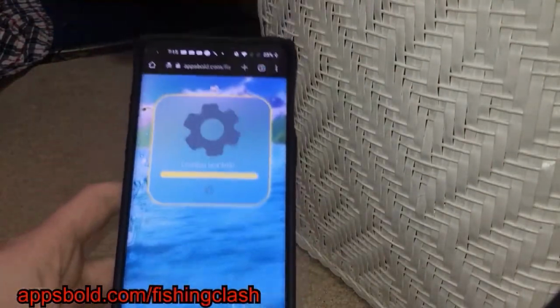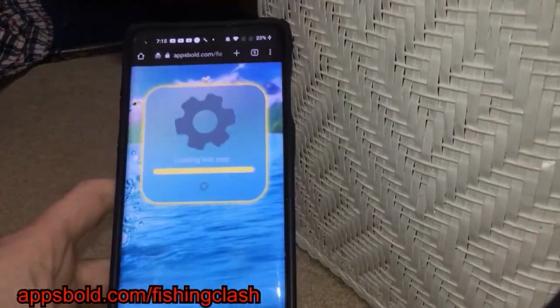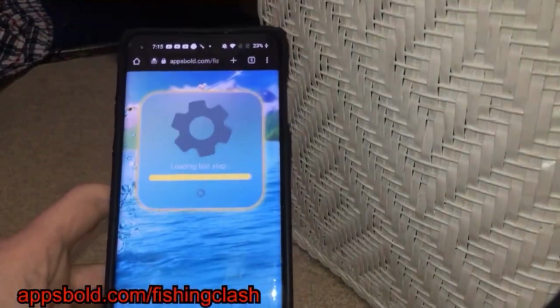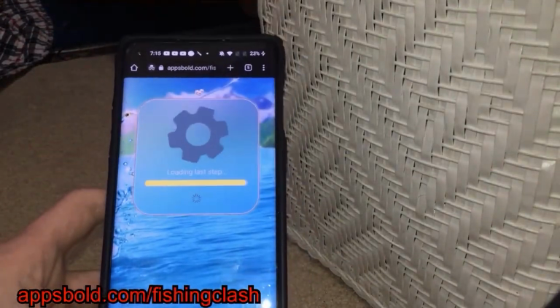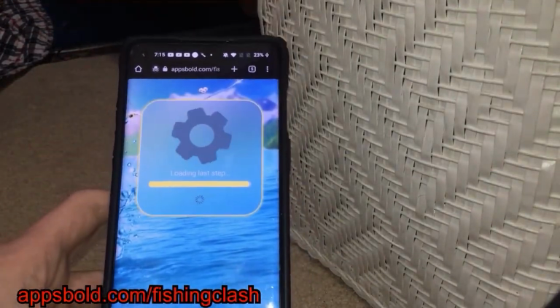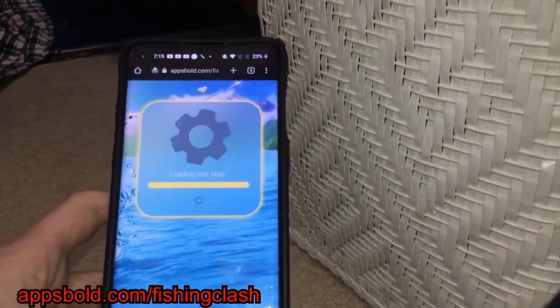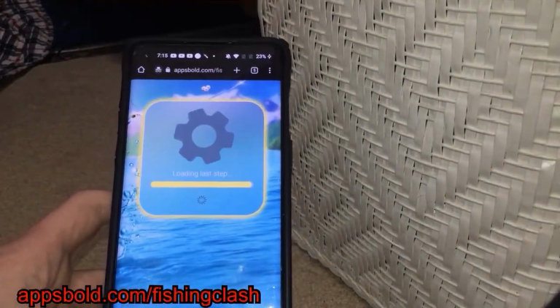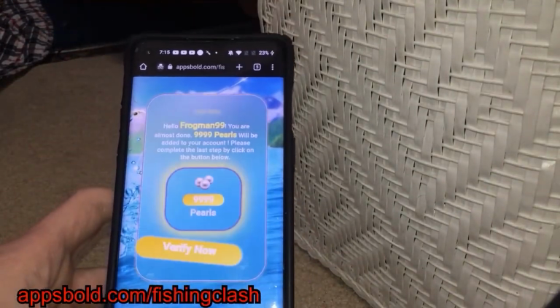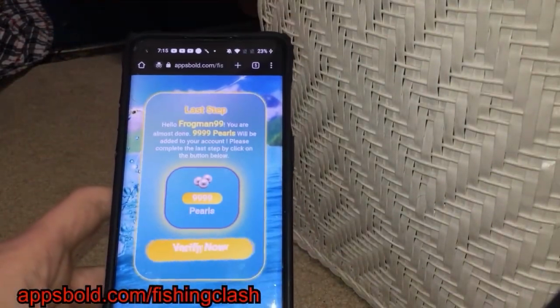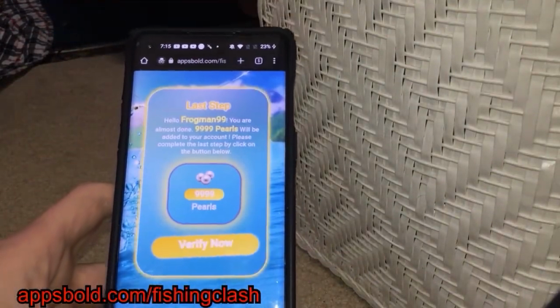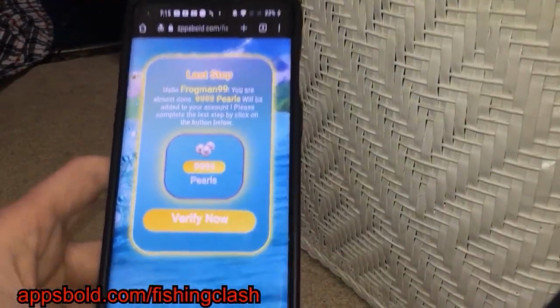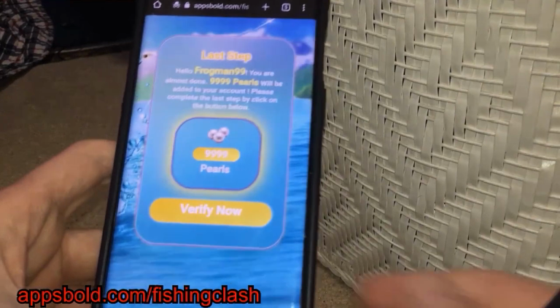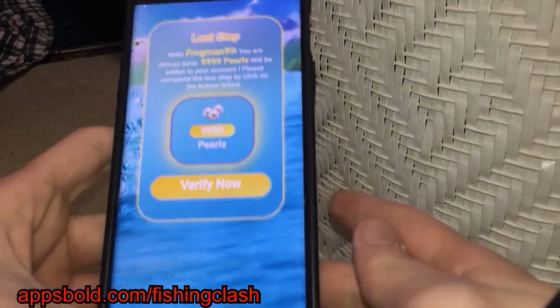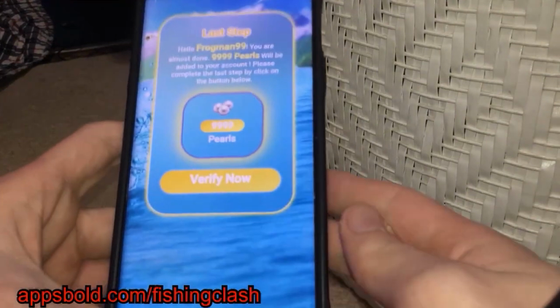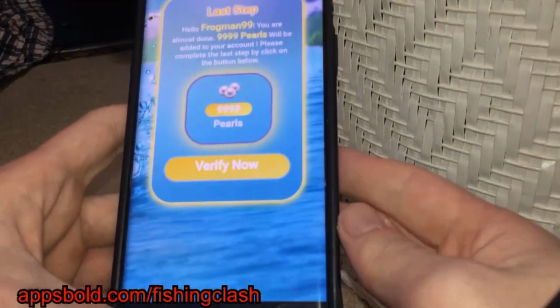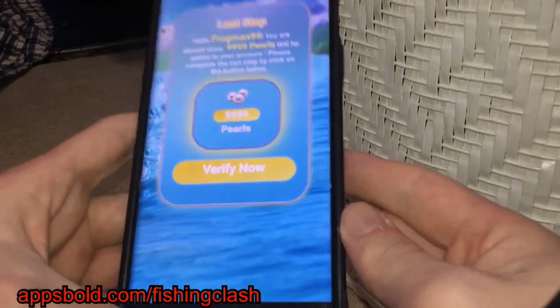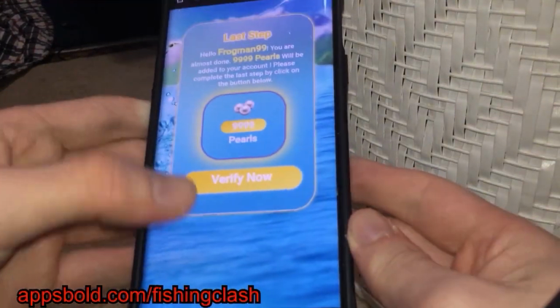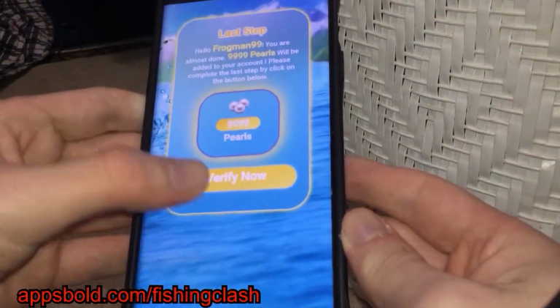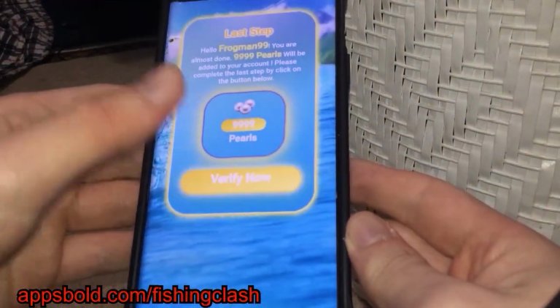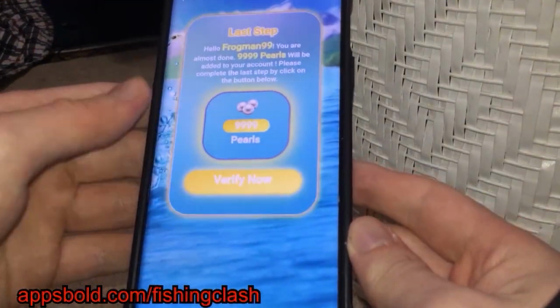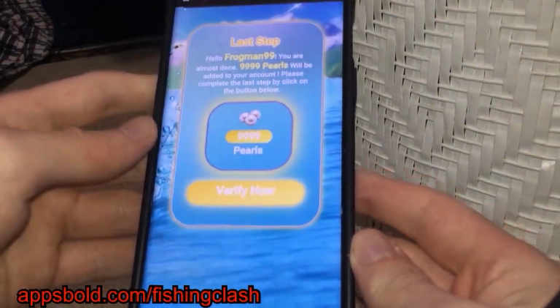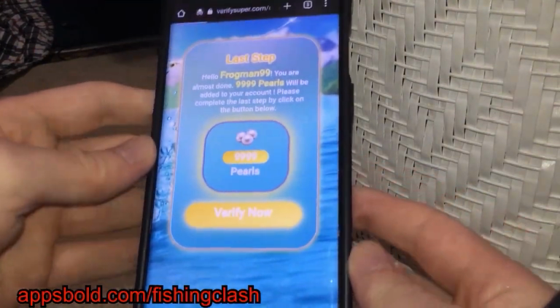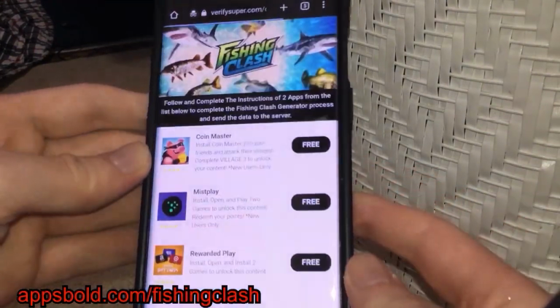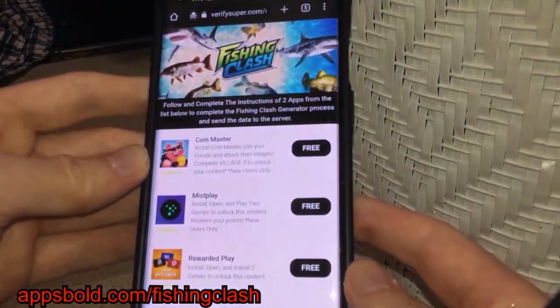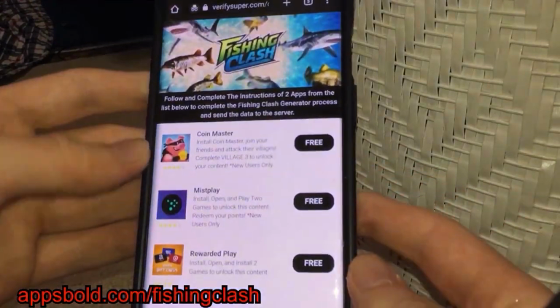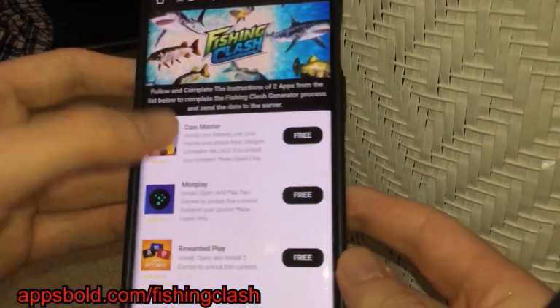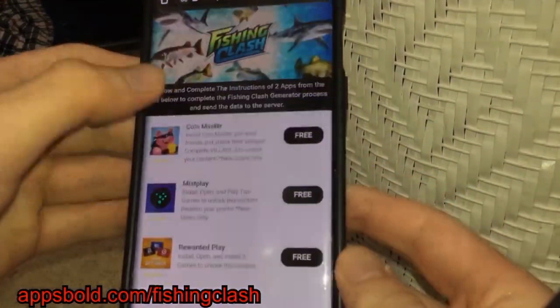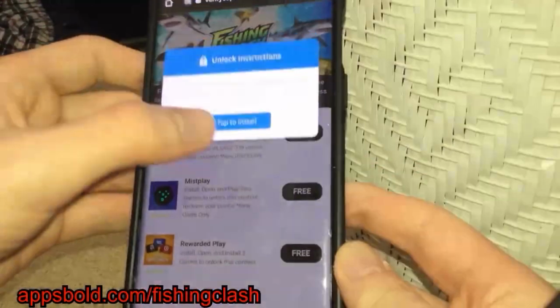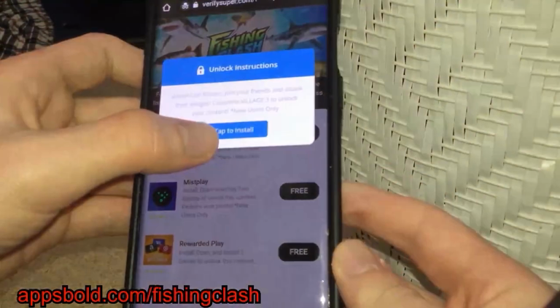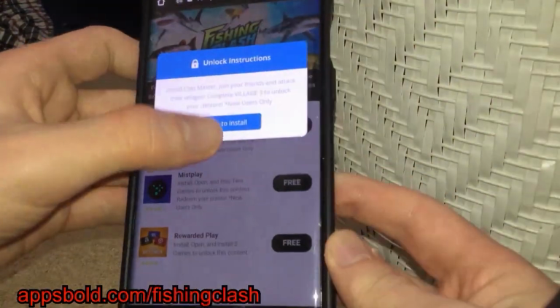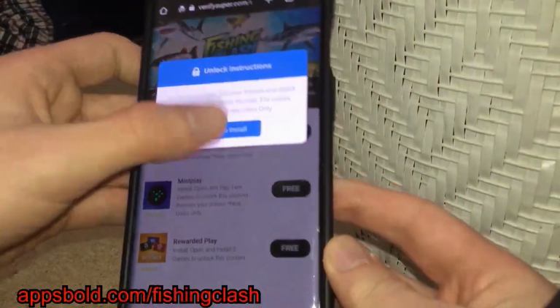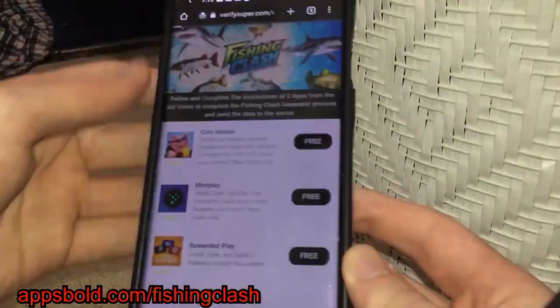Once it is at the end guys, it's going to bring you to the final step. You need to go ahead and press 'Verify Now,' and what we need to do is download two of these apps and complete the instructions. These are completely free from the official store.